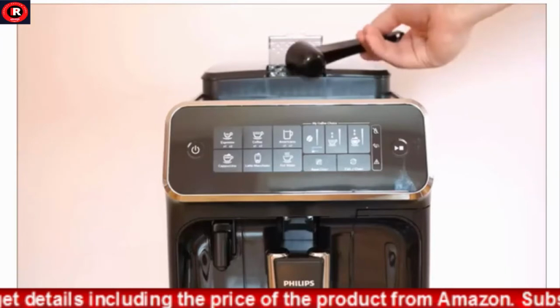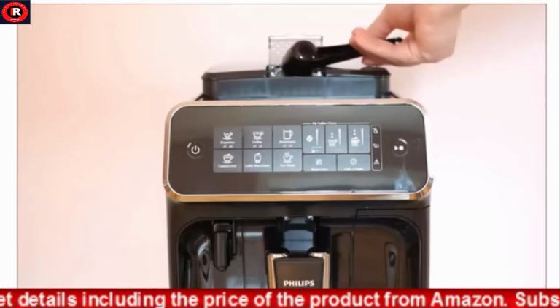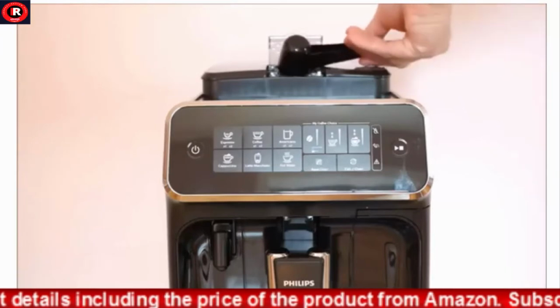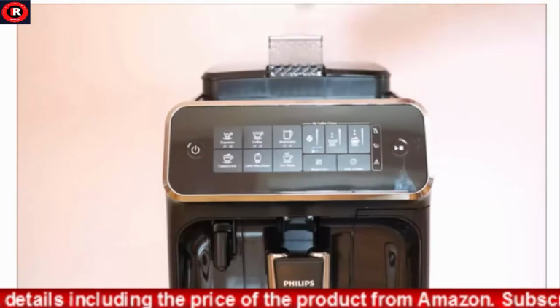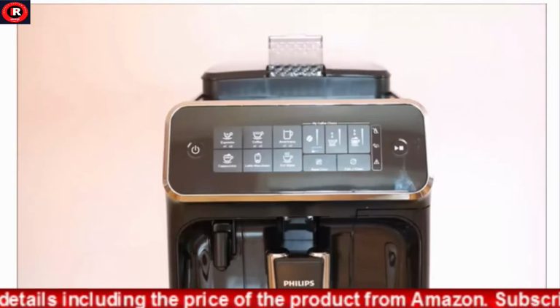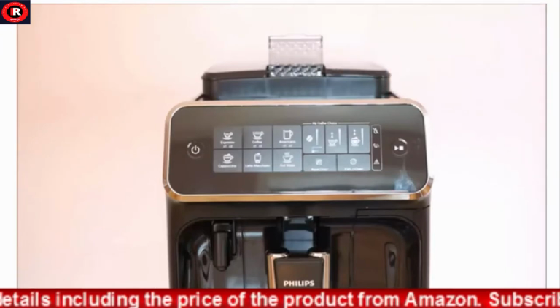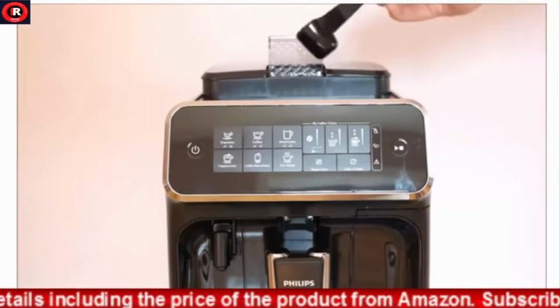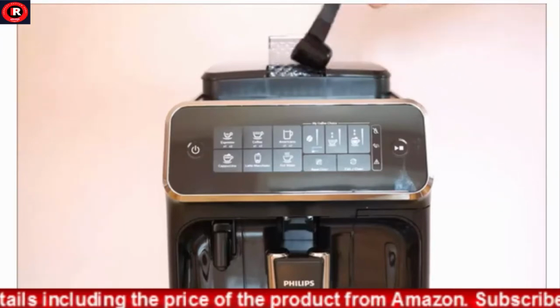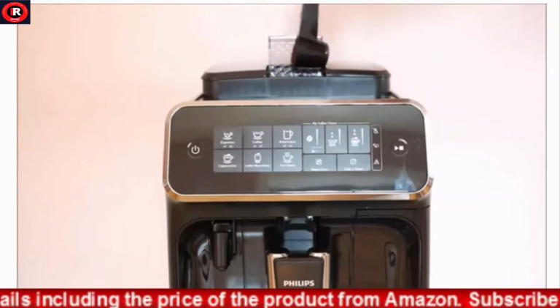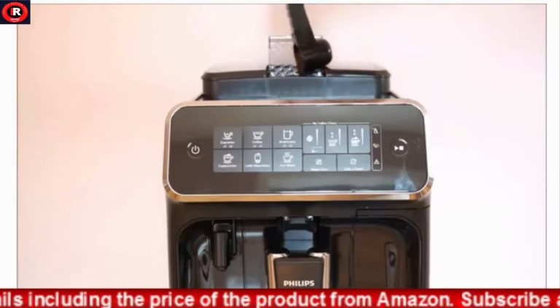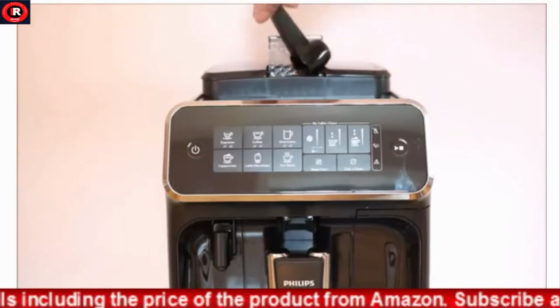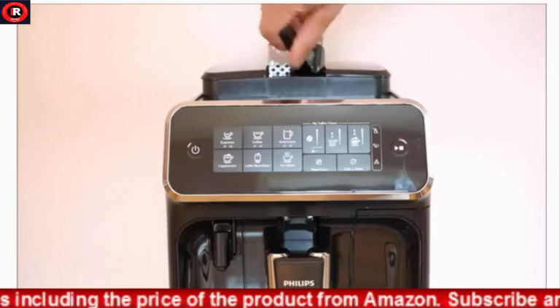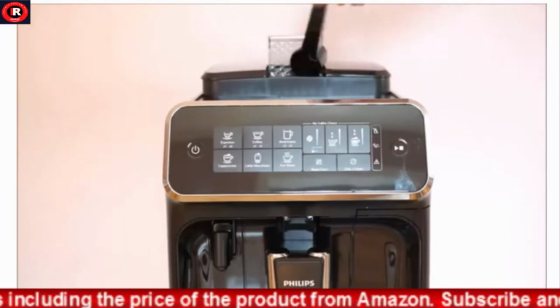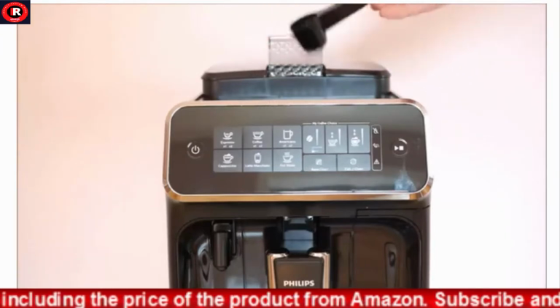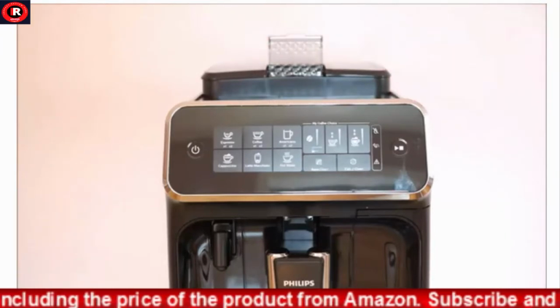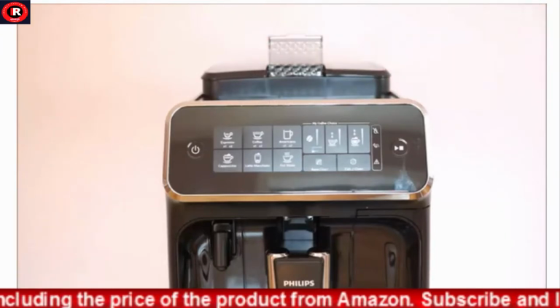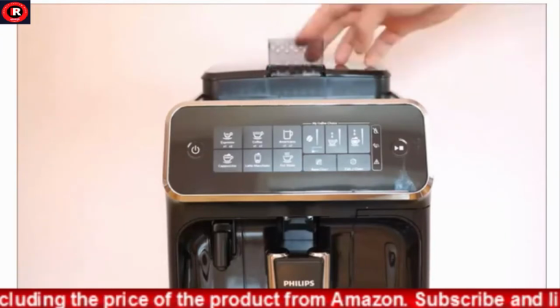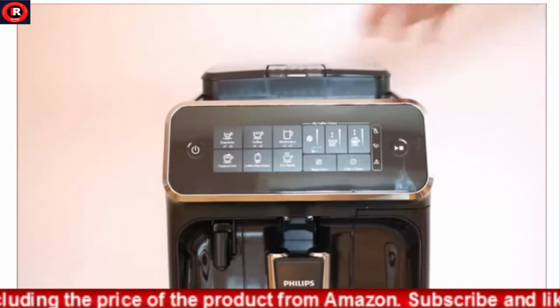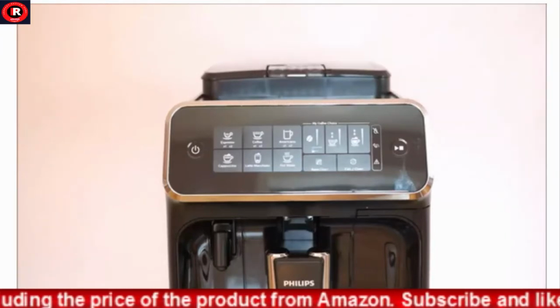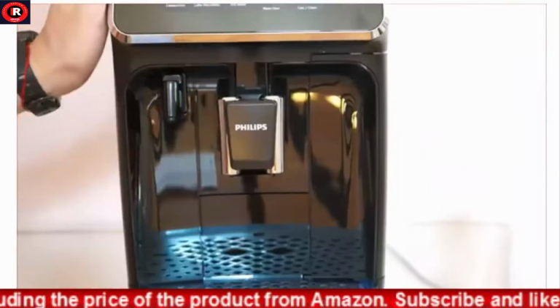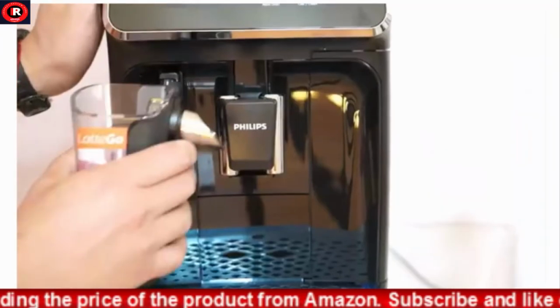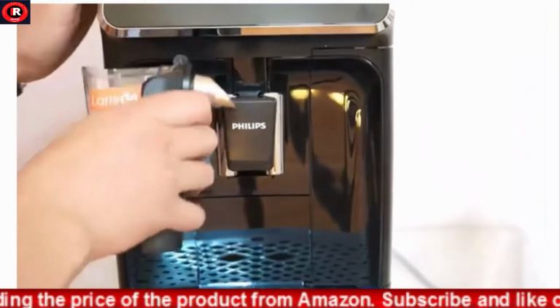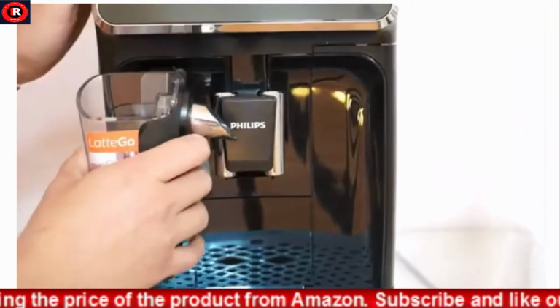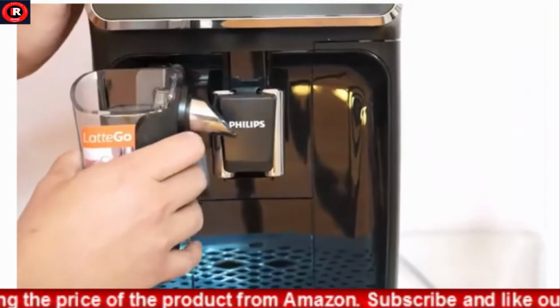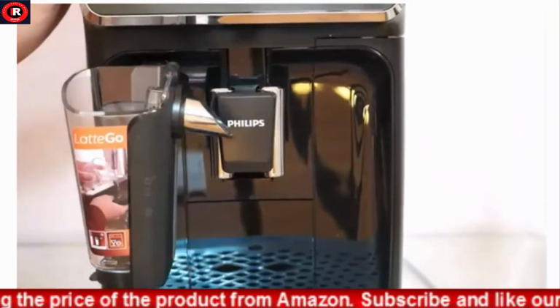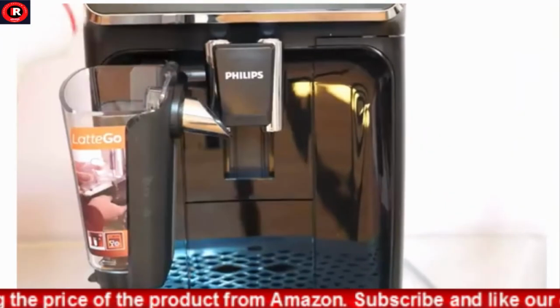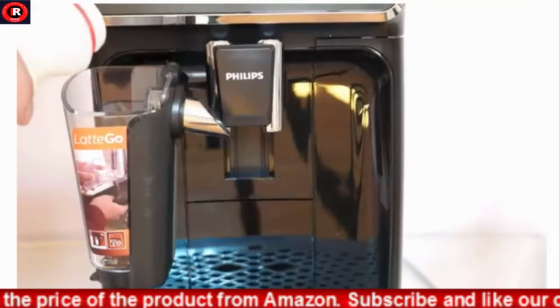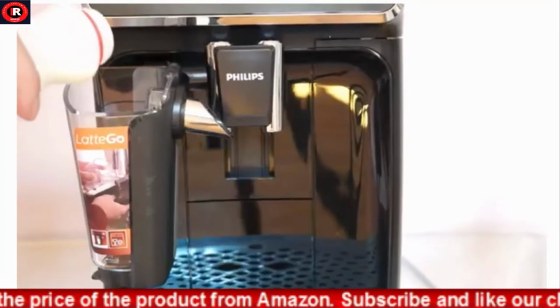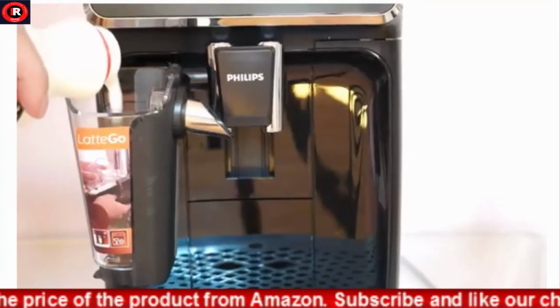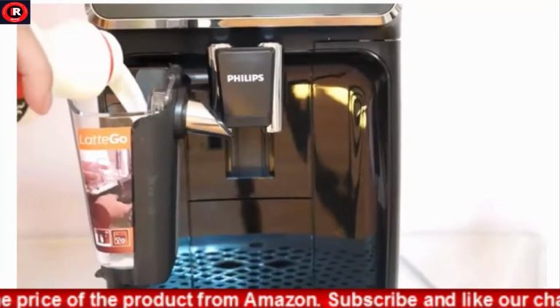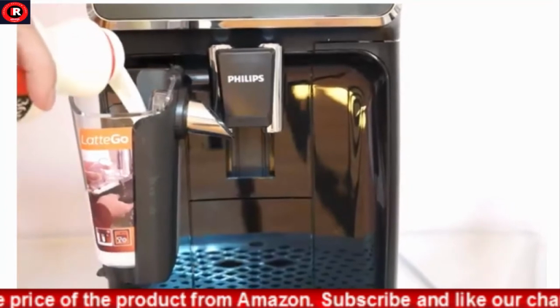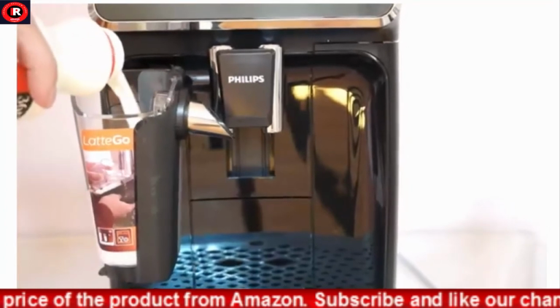Go up to 5,000 cups without descaling with regular replacement of the AquaClean water filter.